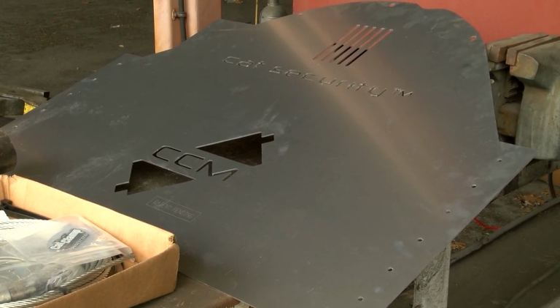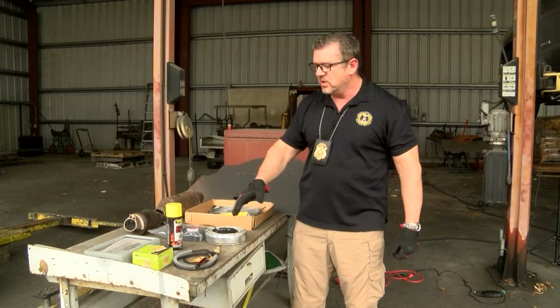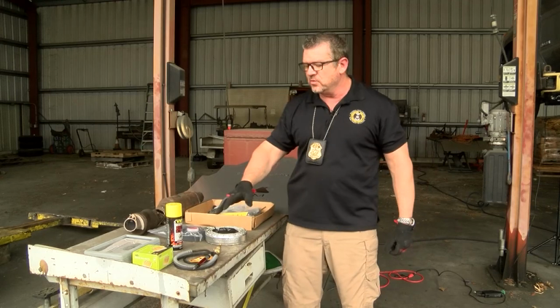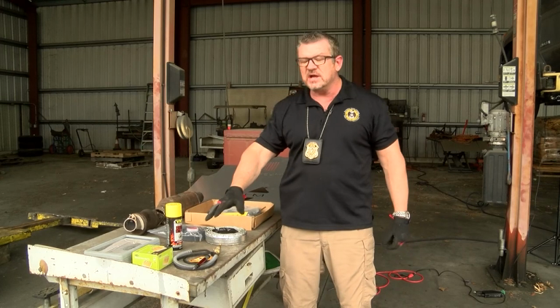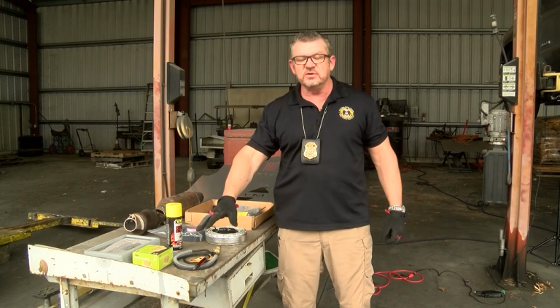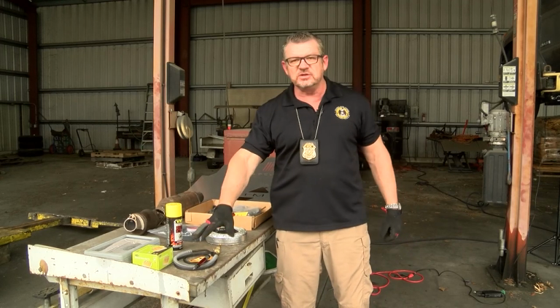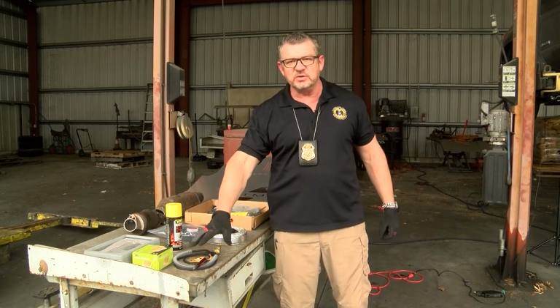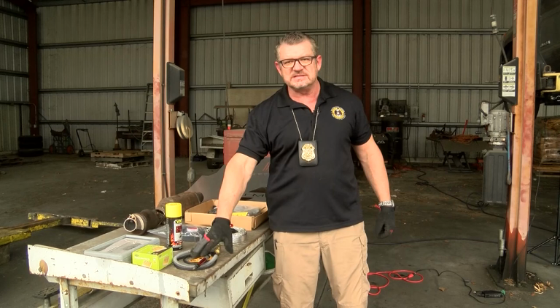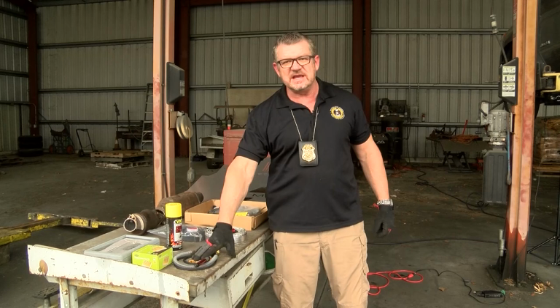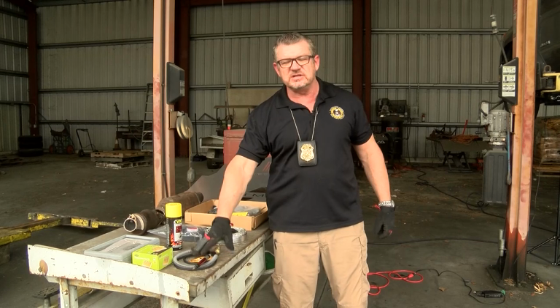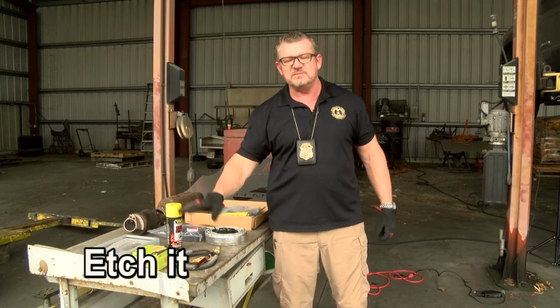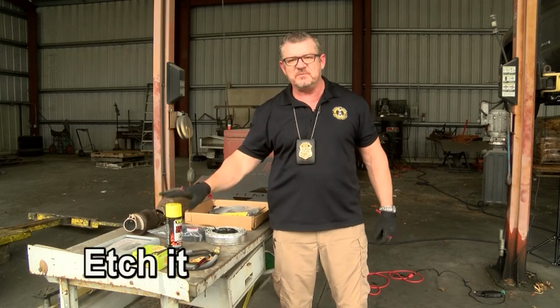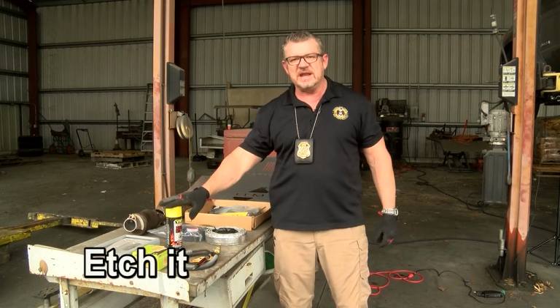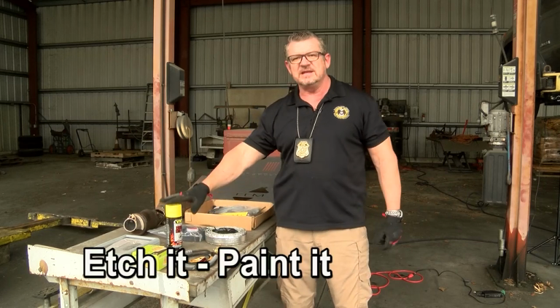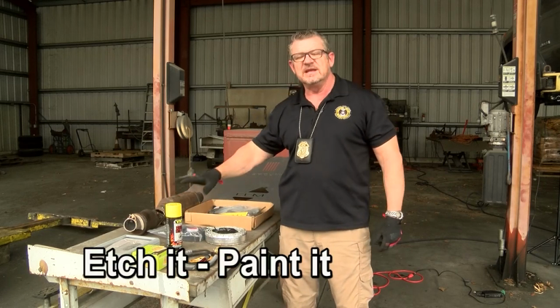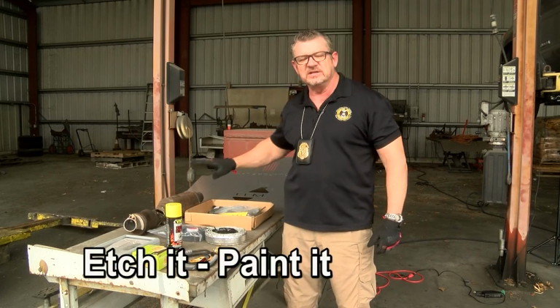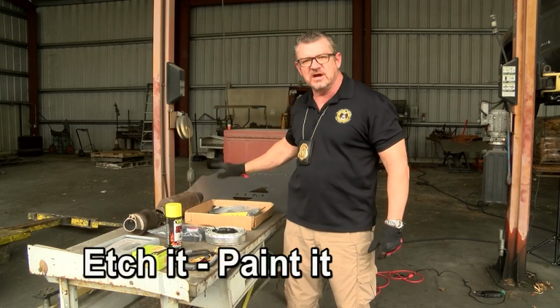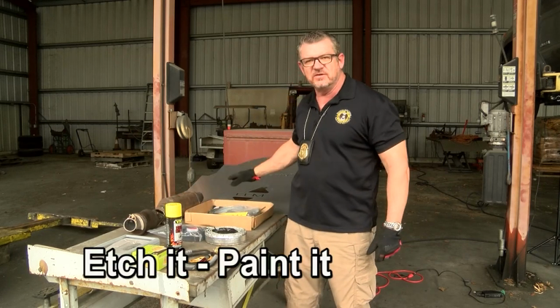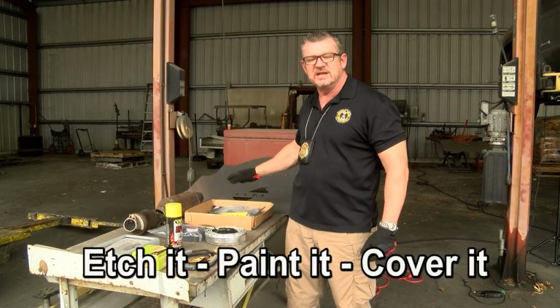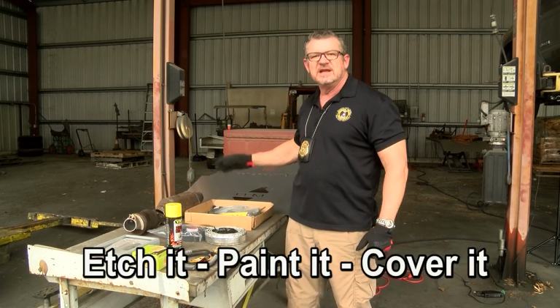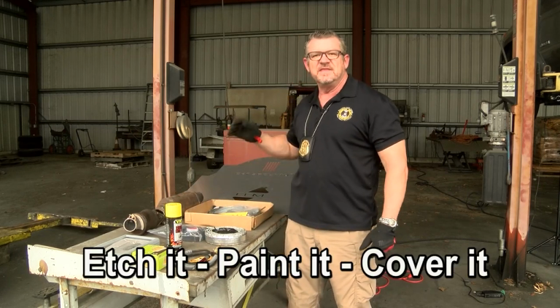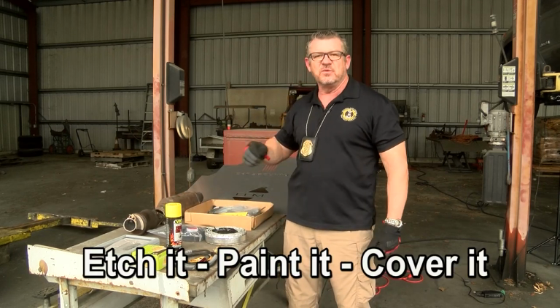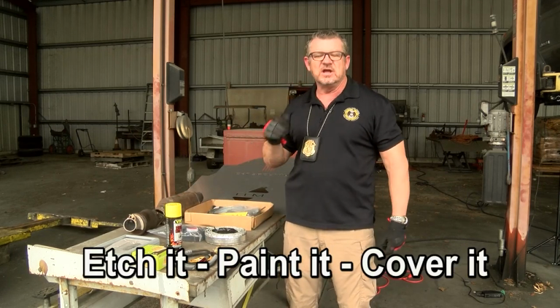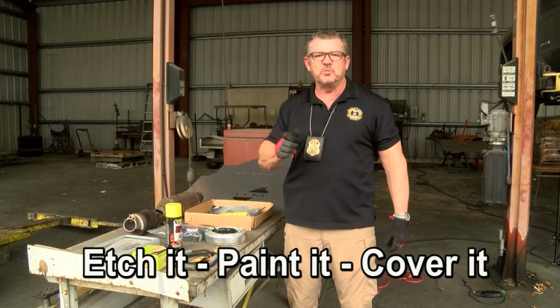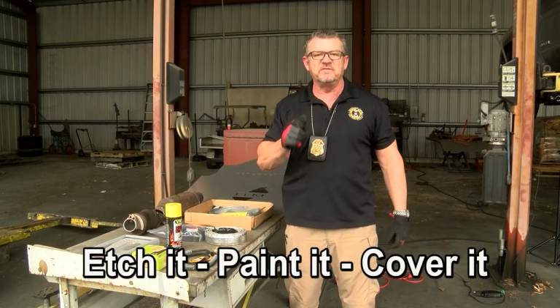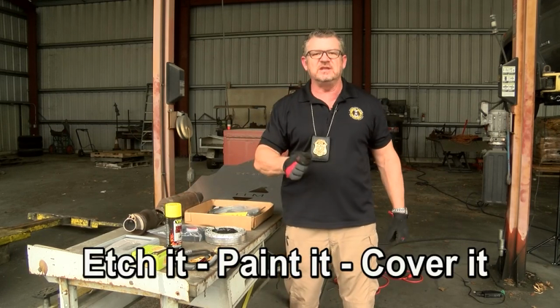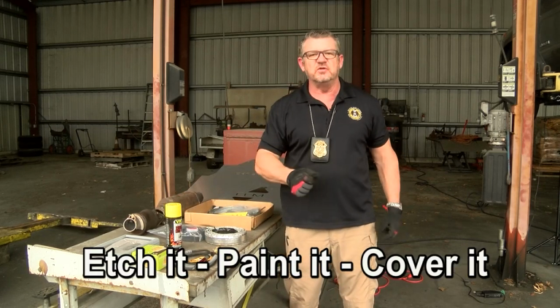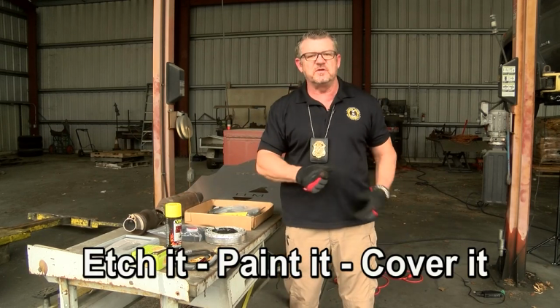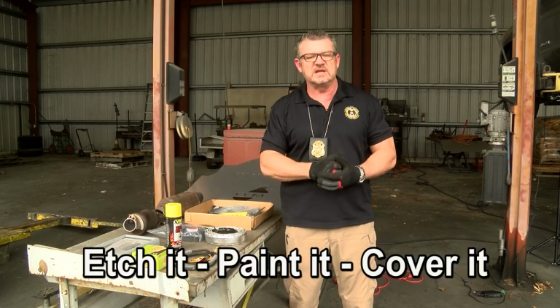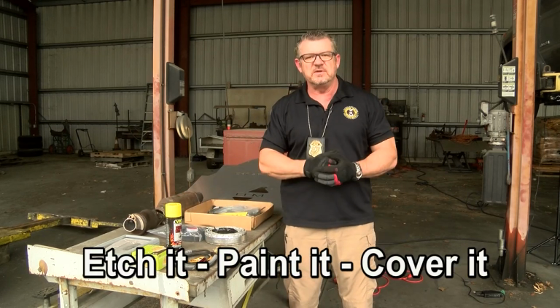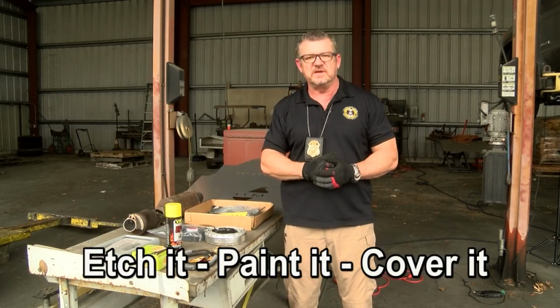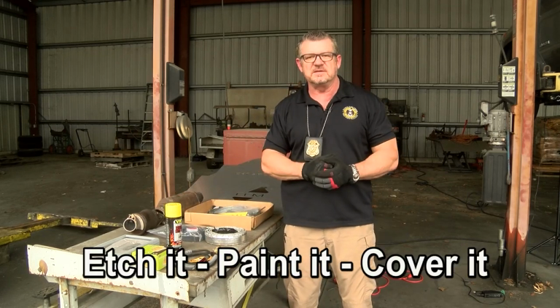What we want you to do is etch it, paint it, and cover it. And that will help prevent you from becoming a victim.